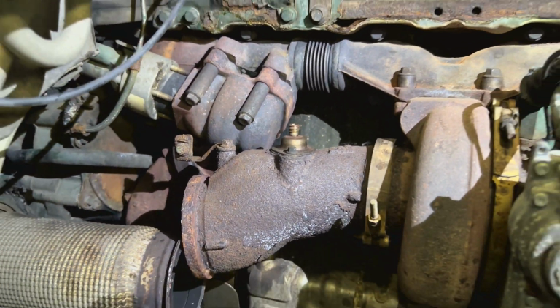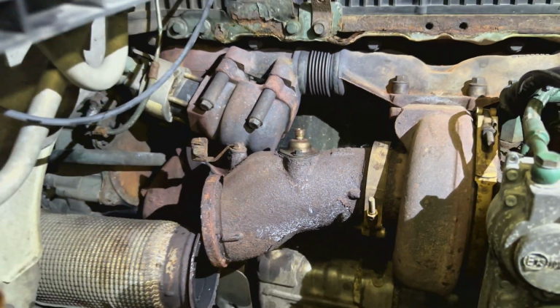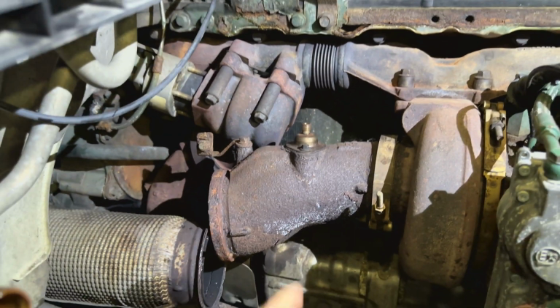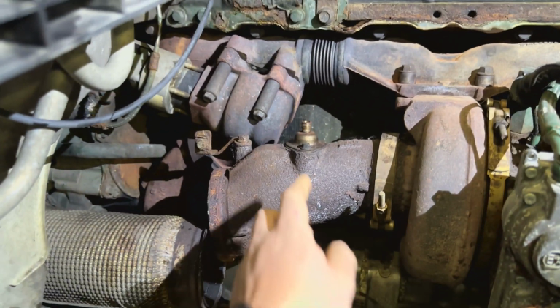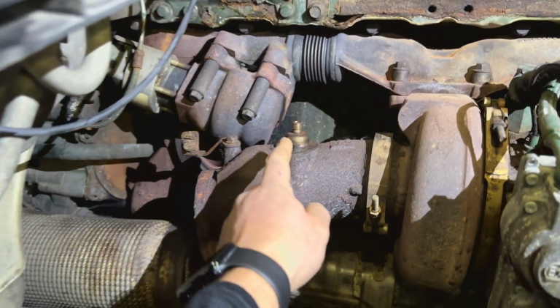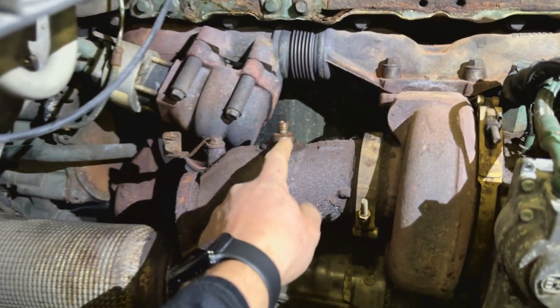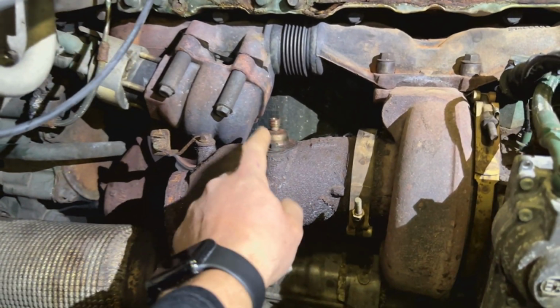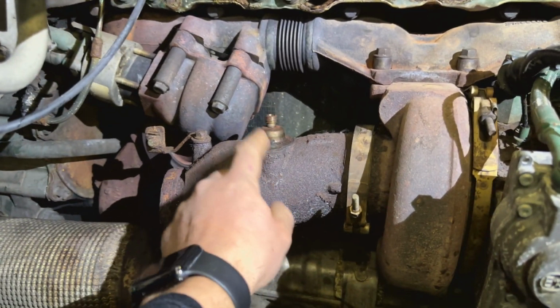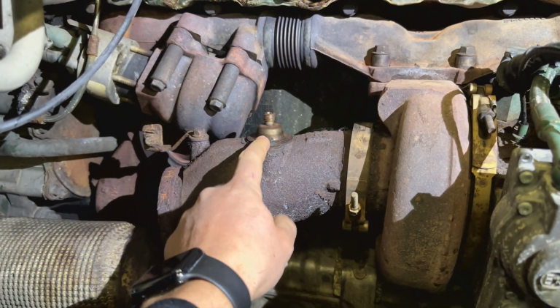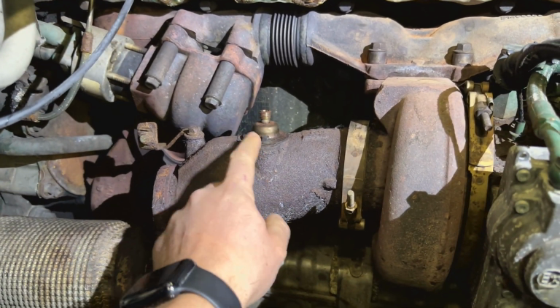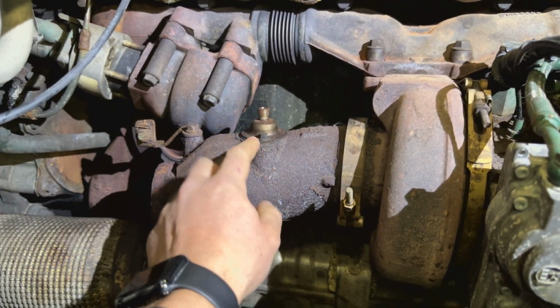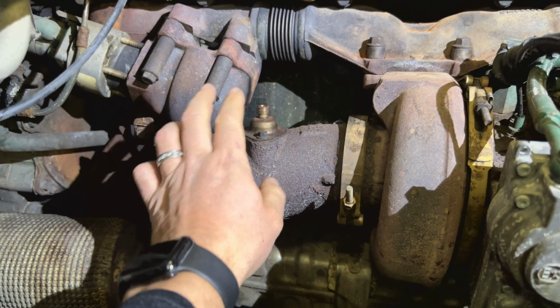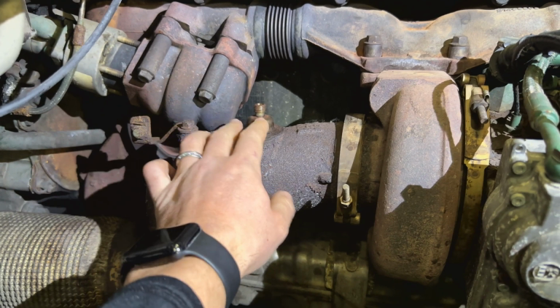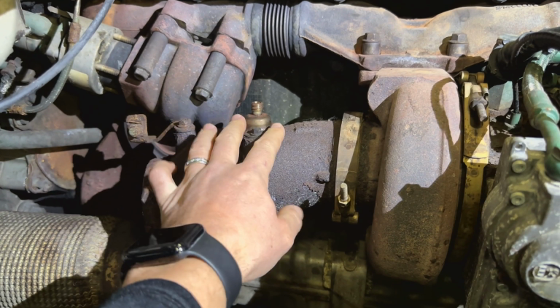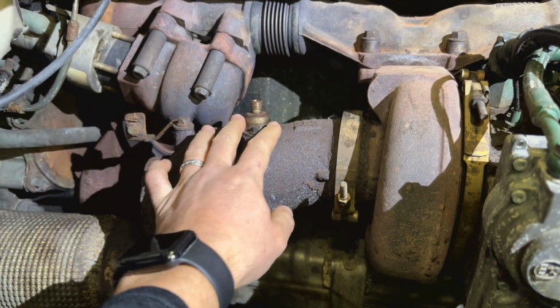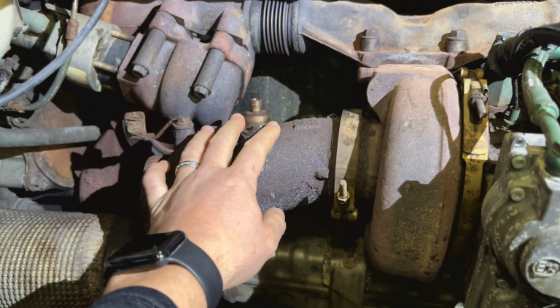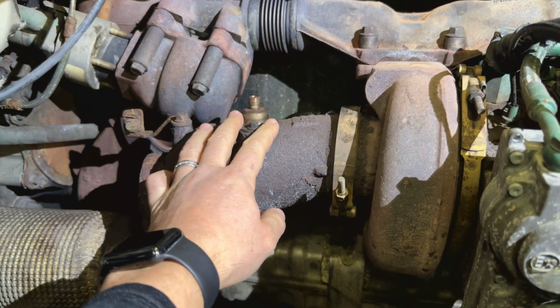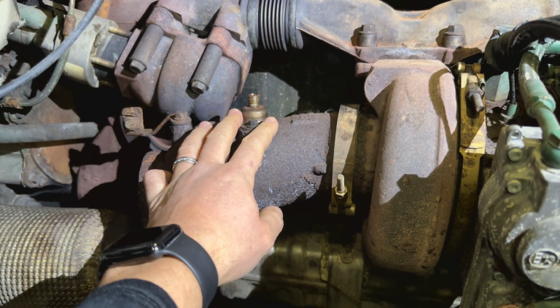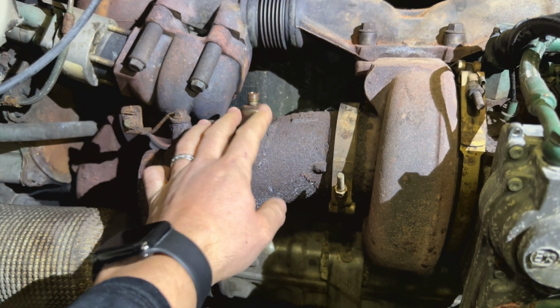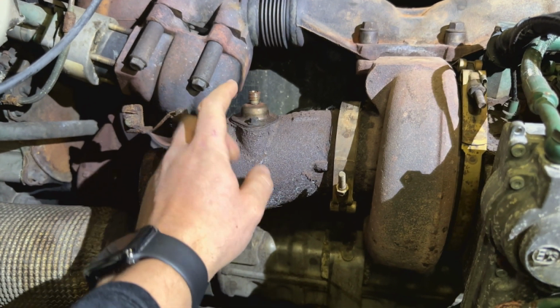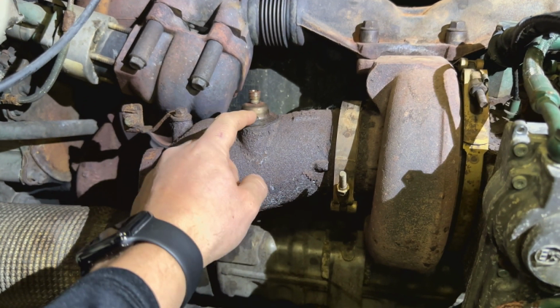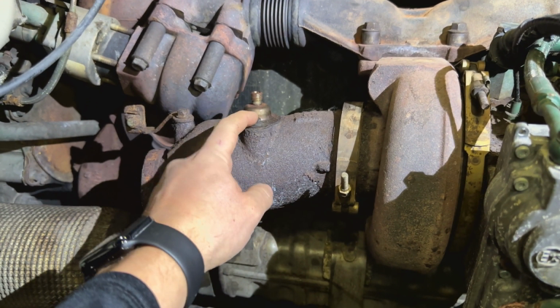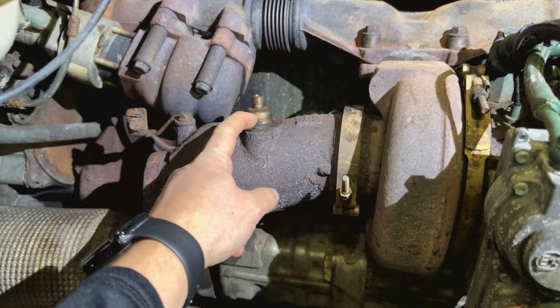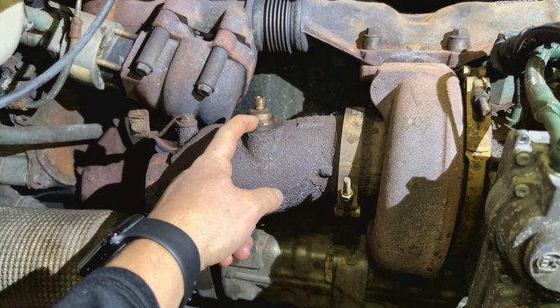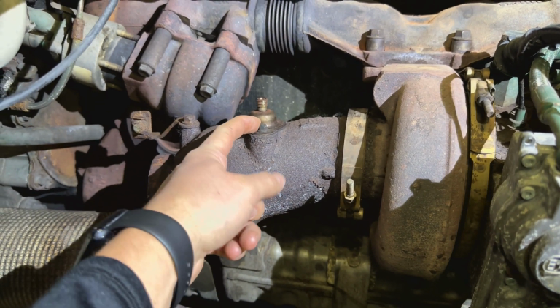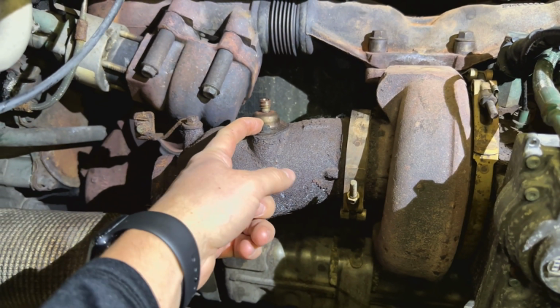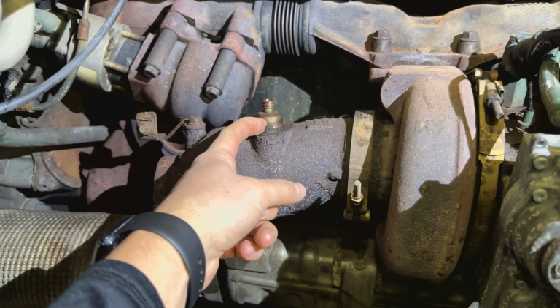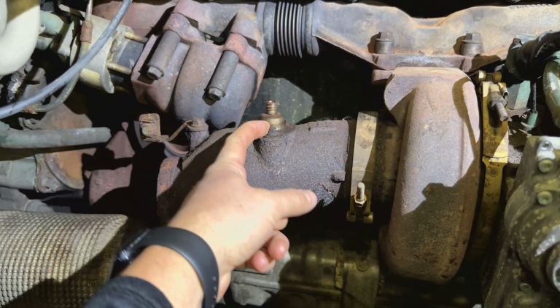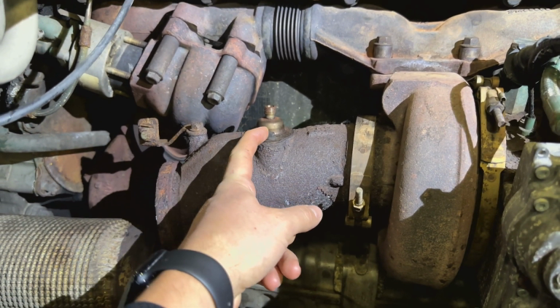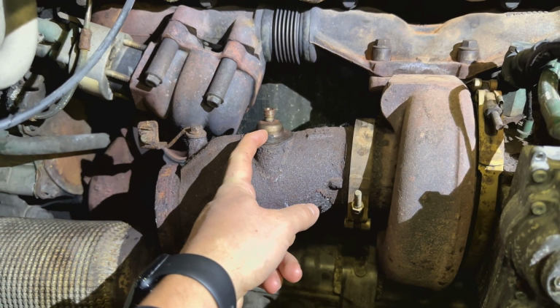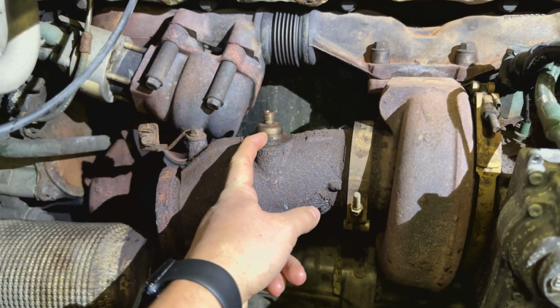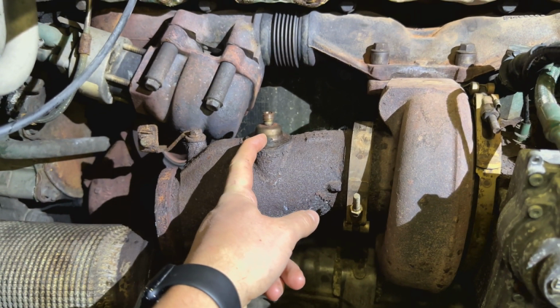Guys, don't ever touch these bolts if you don't need to replace the injector — don't touch them. They snap like no other.